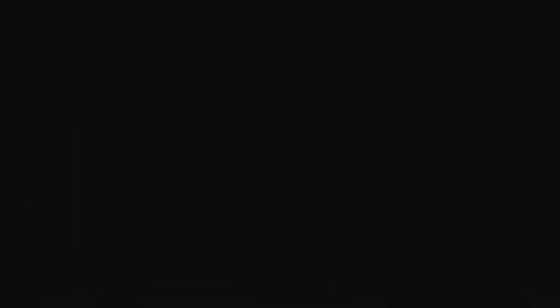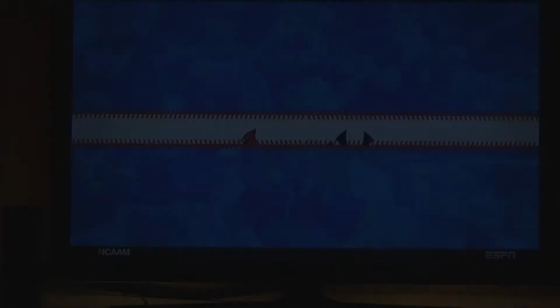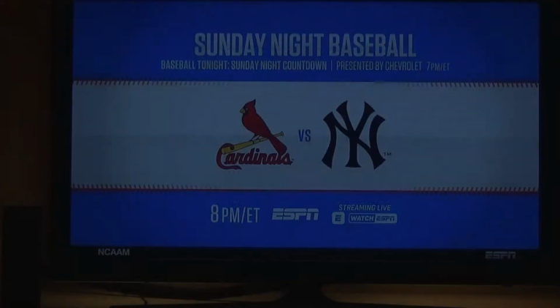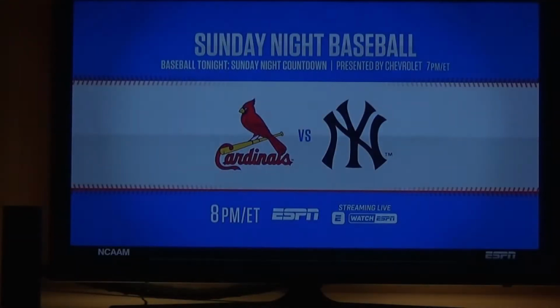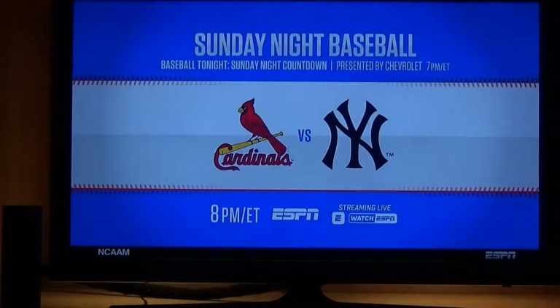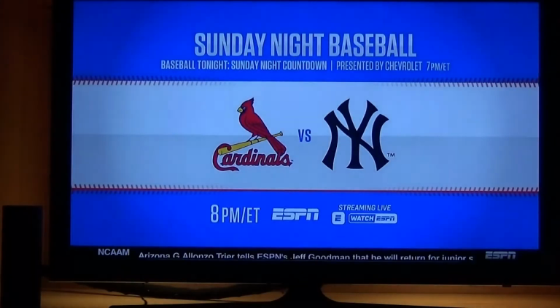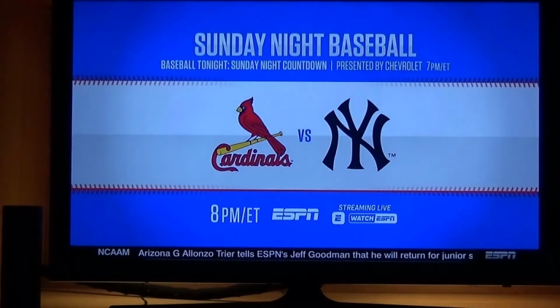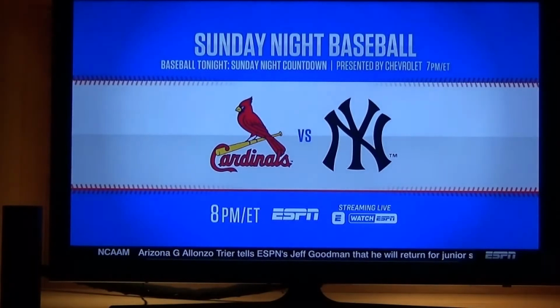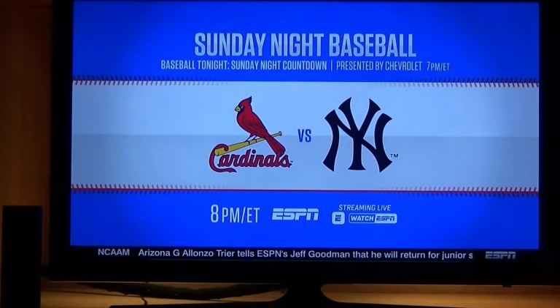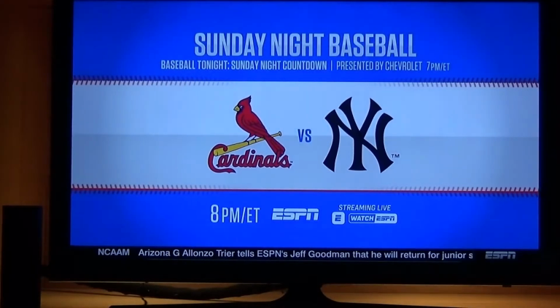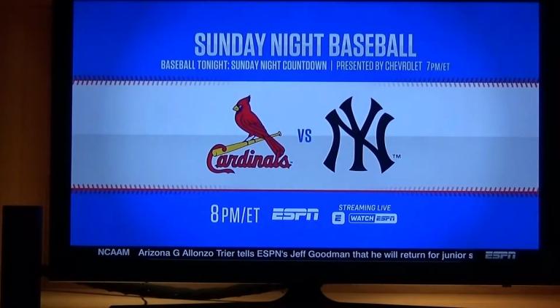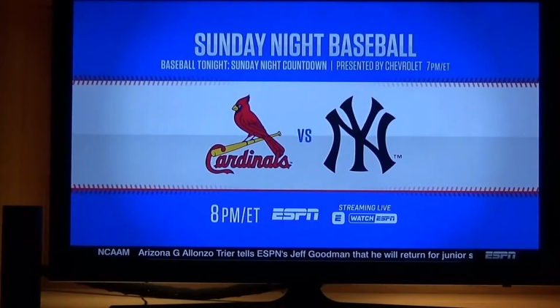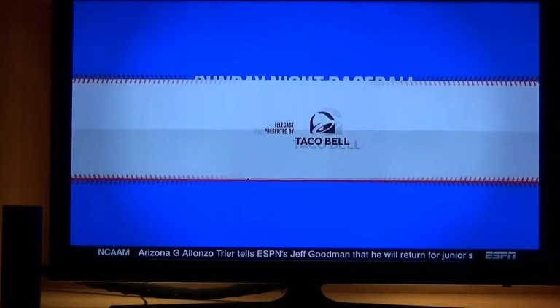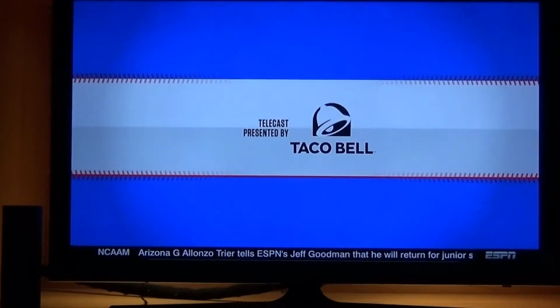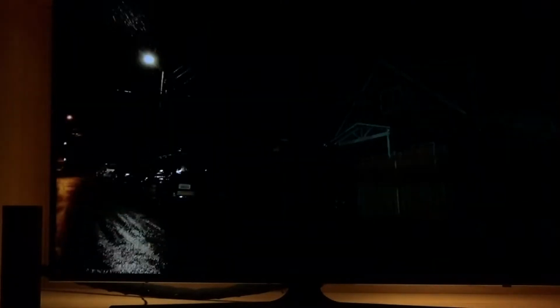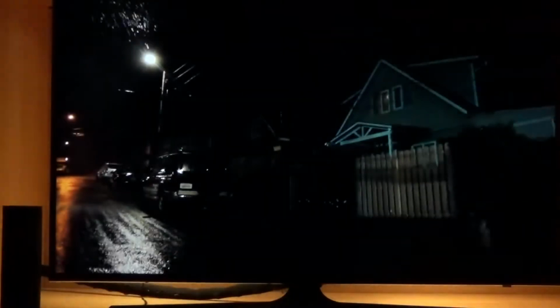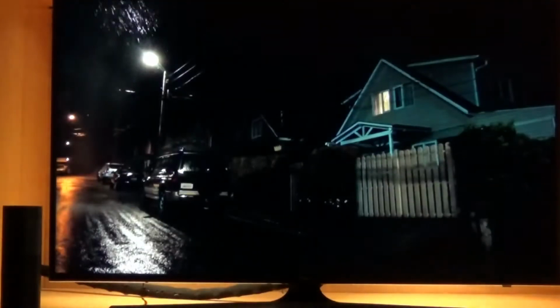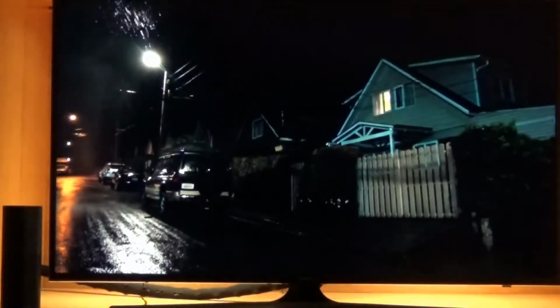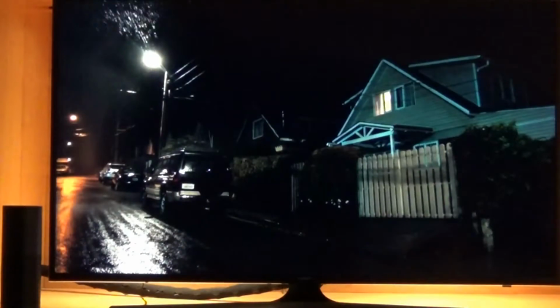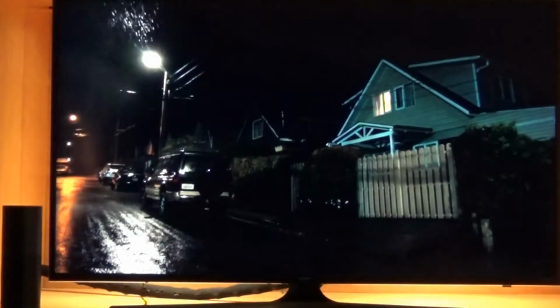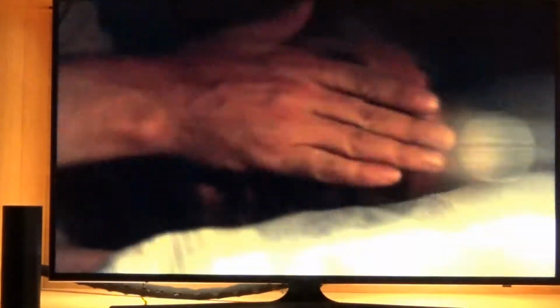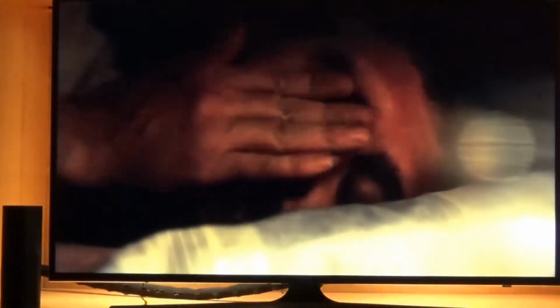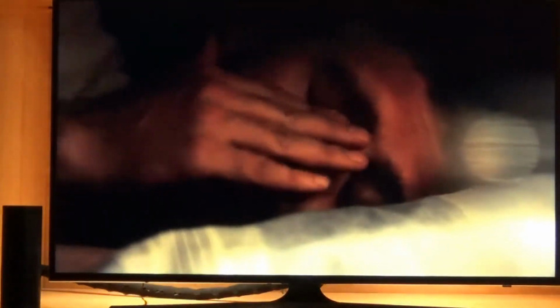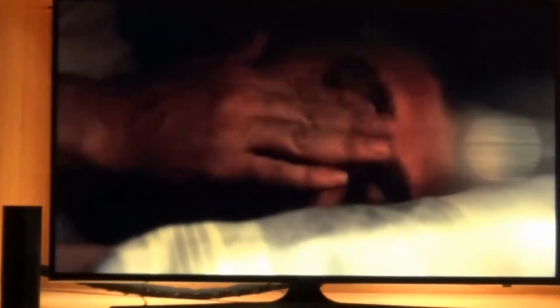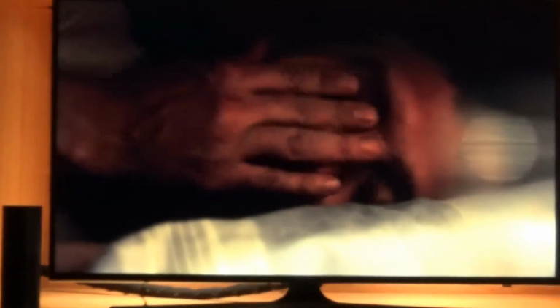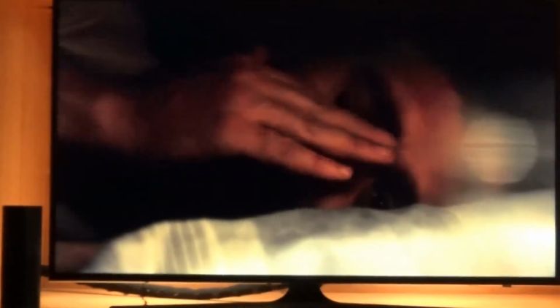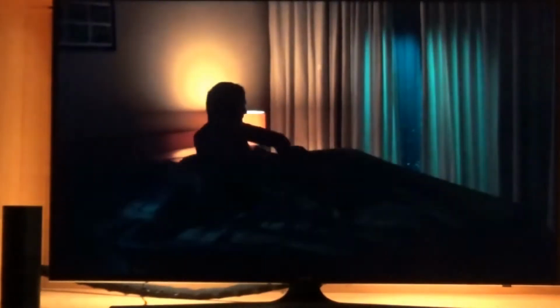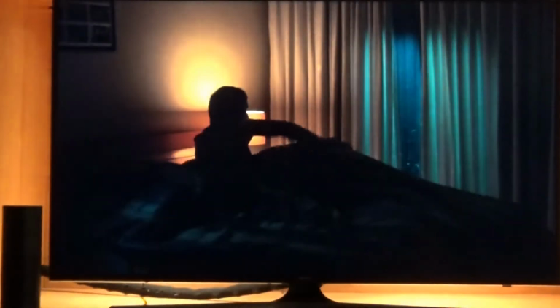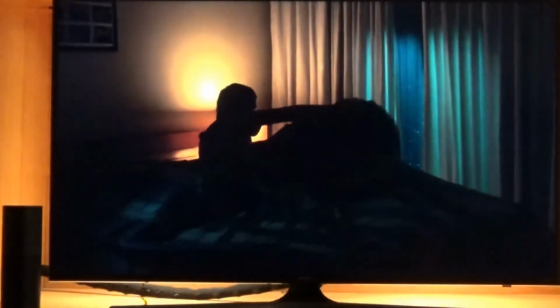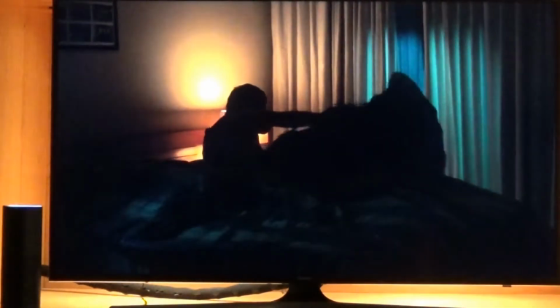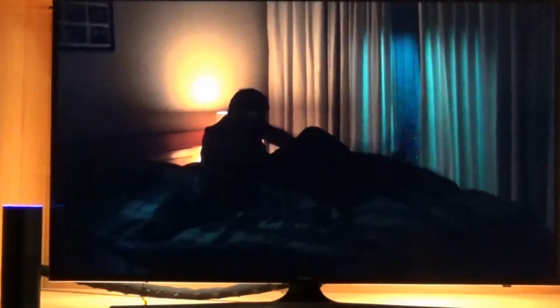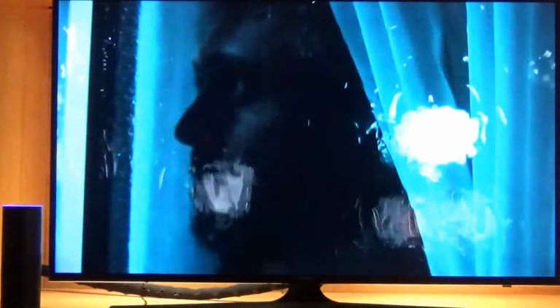Okay, this is a demo of my Alexa TiVo control skill as of version 0.4. Alexa, ask TiVo for help.